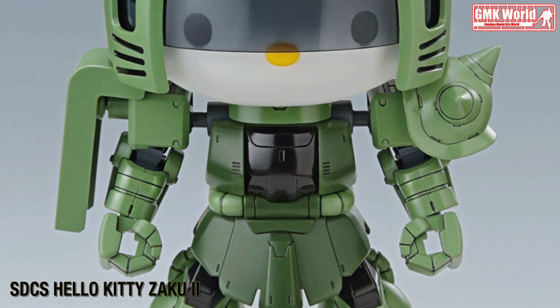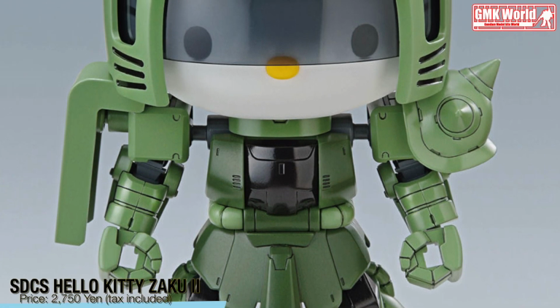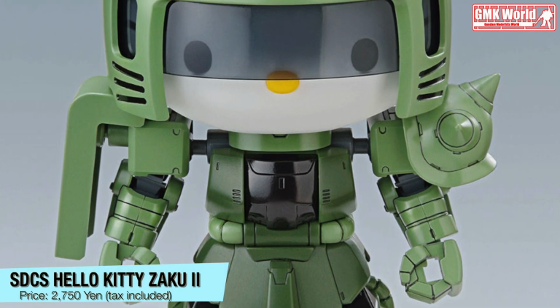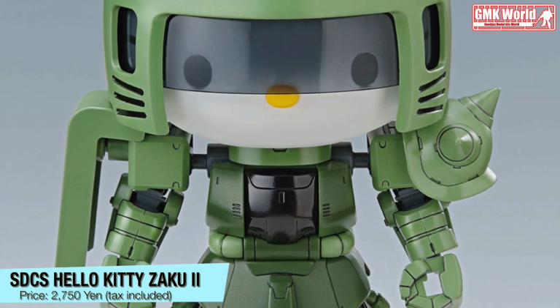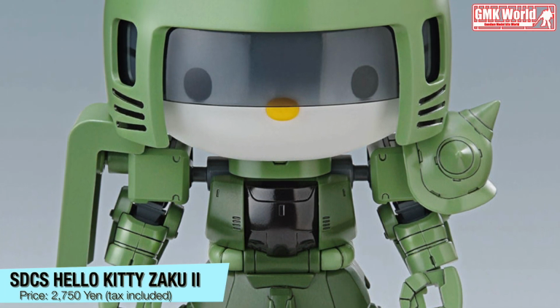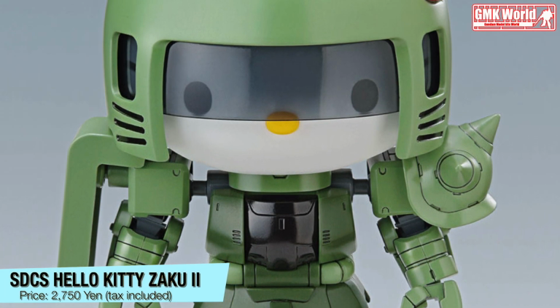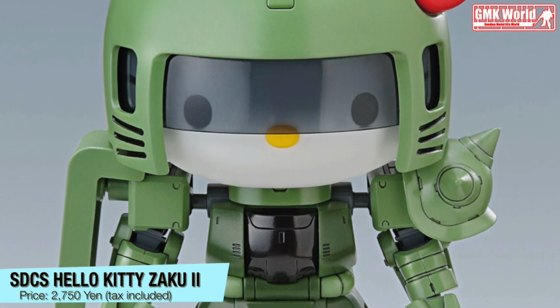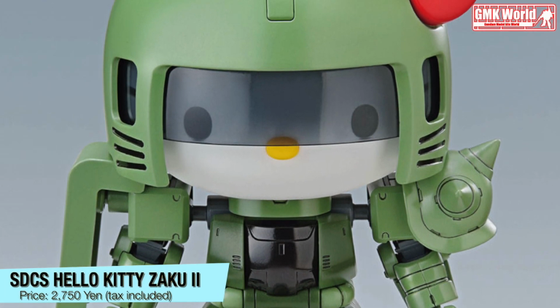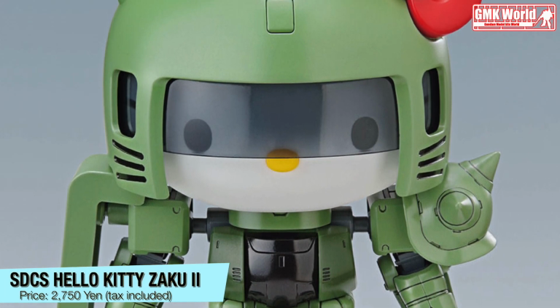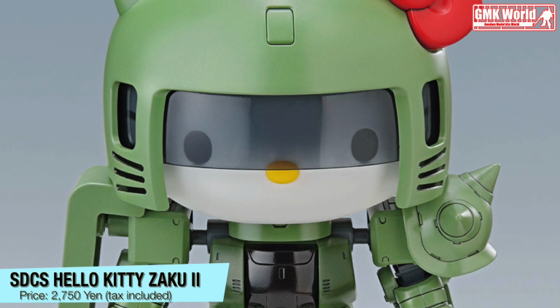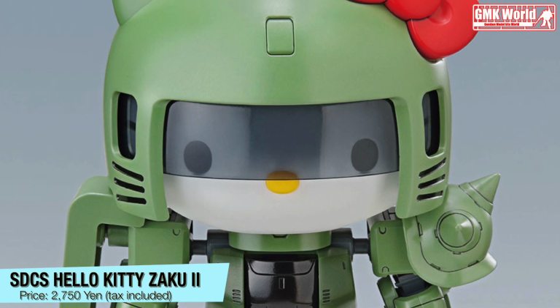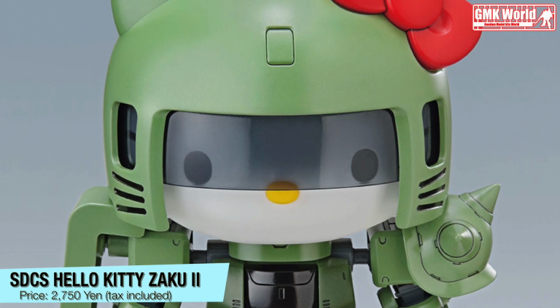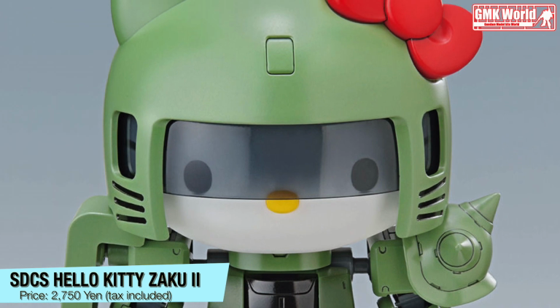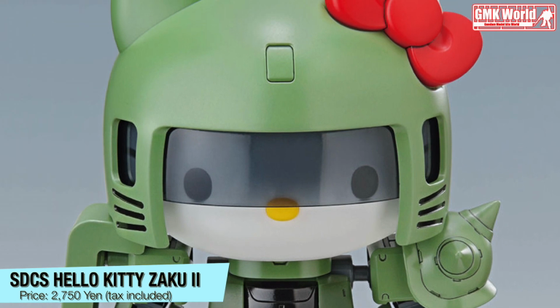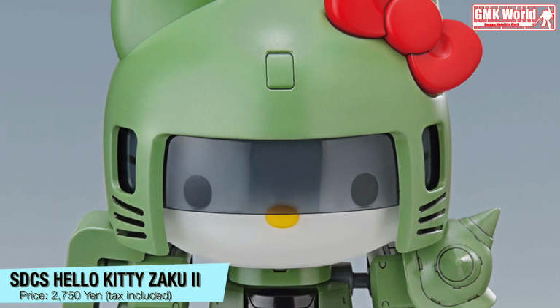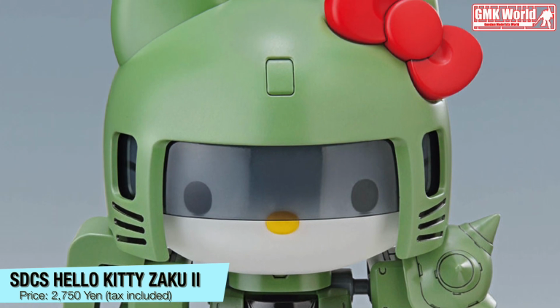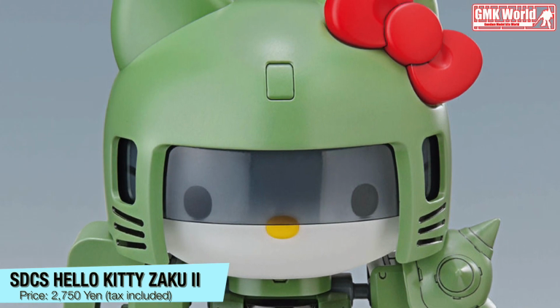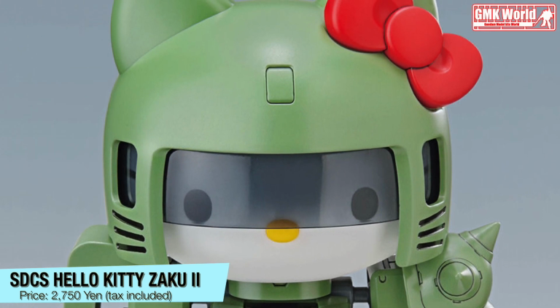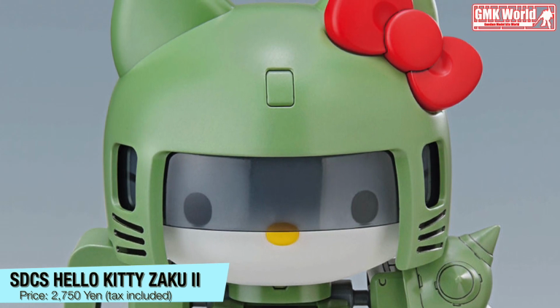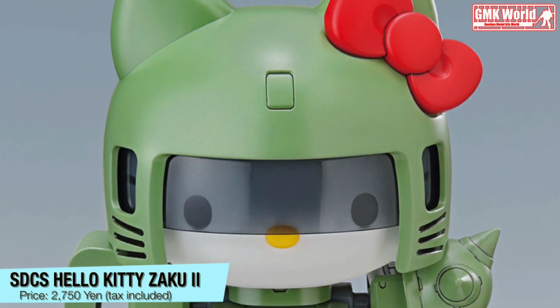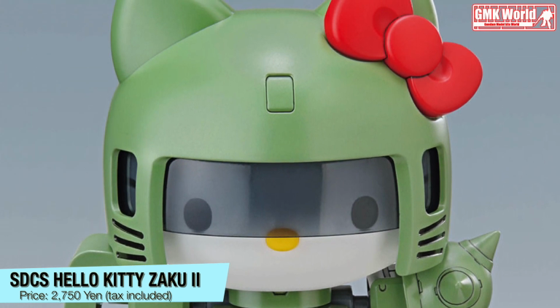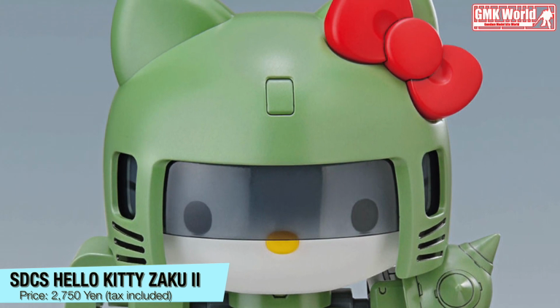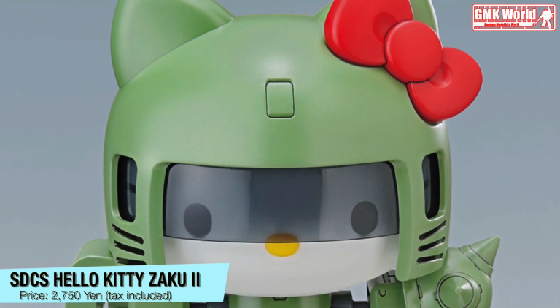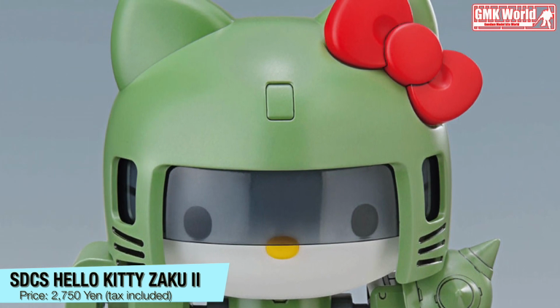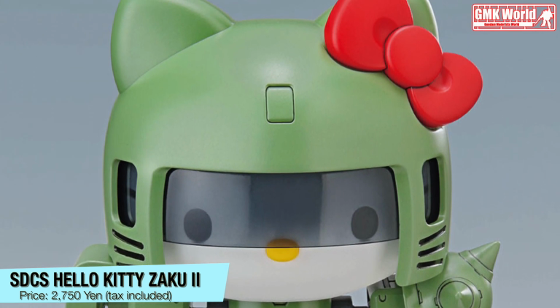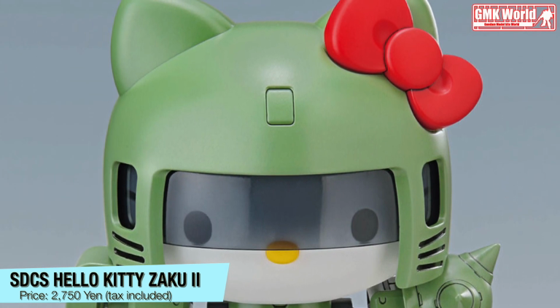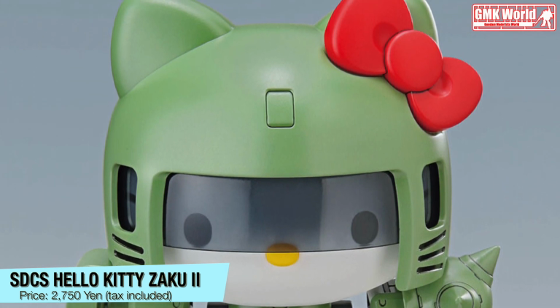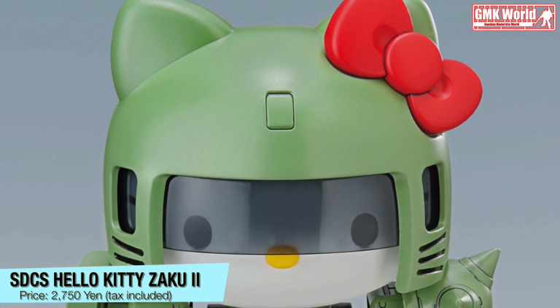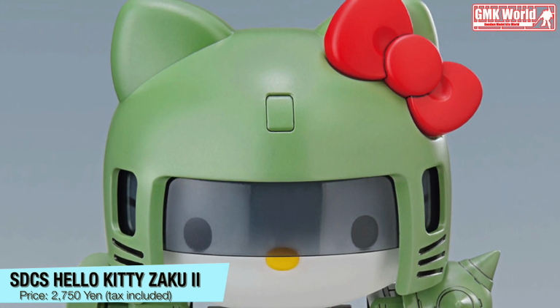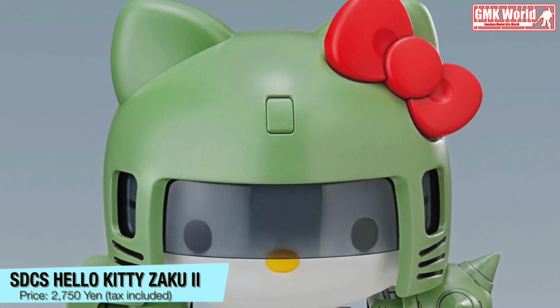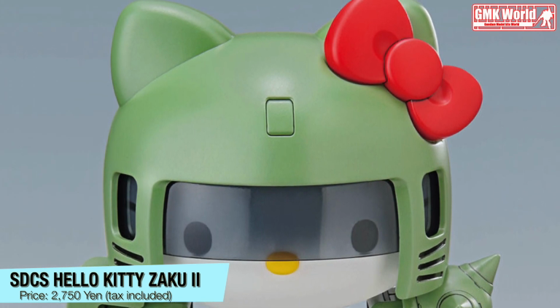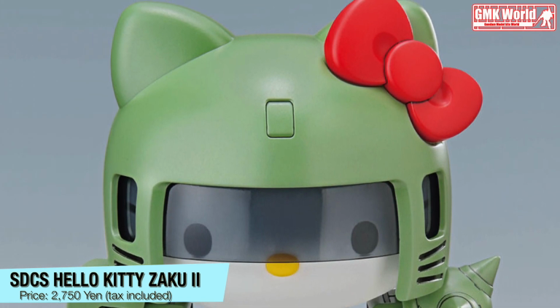SDCS Hello Kitty, Zaku 2. Price? 2750 Yen, tax included.